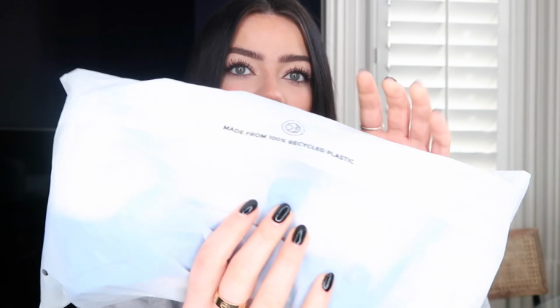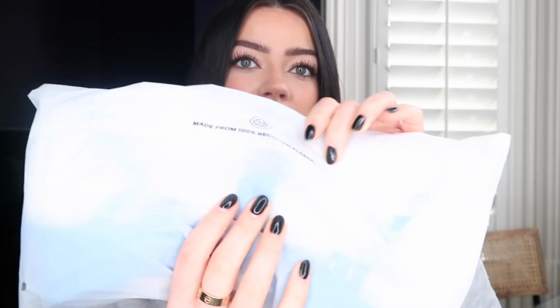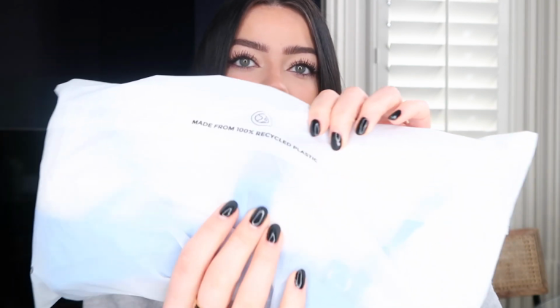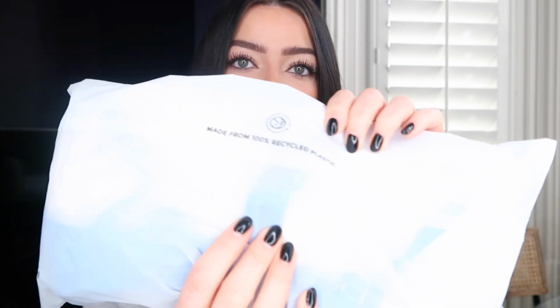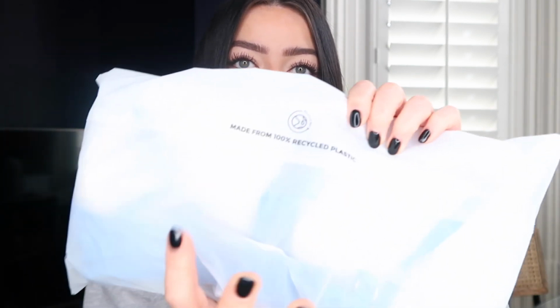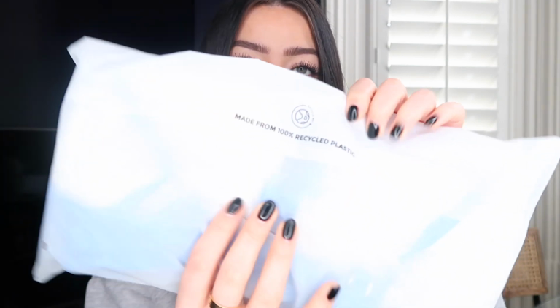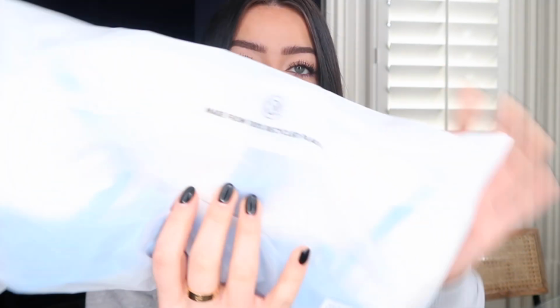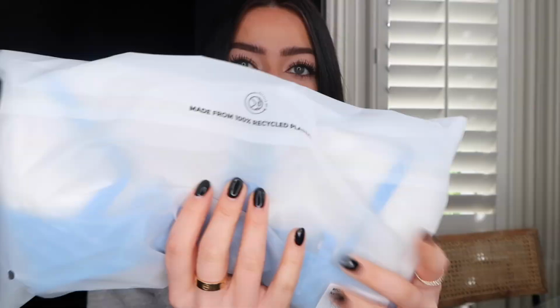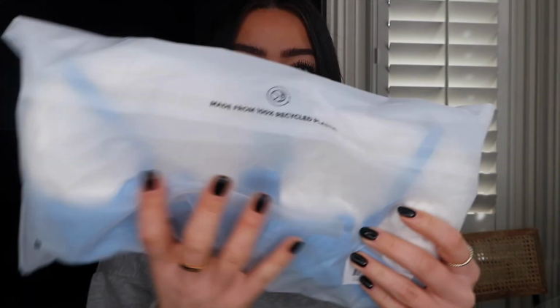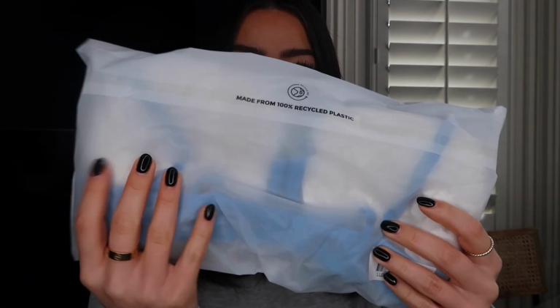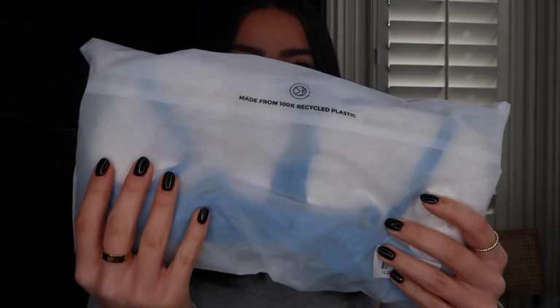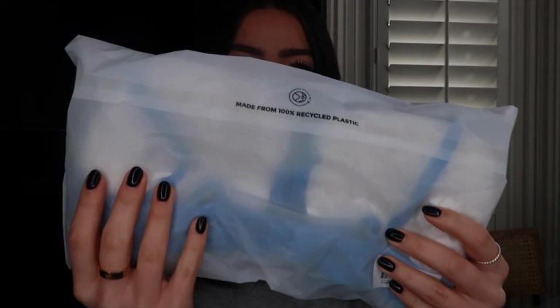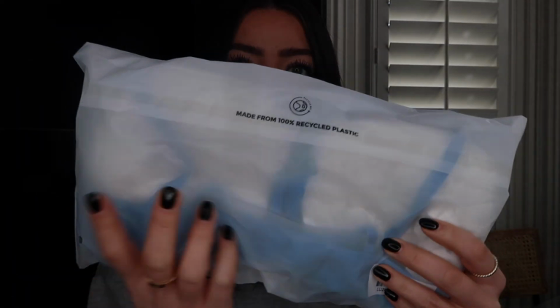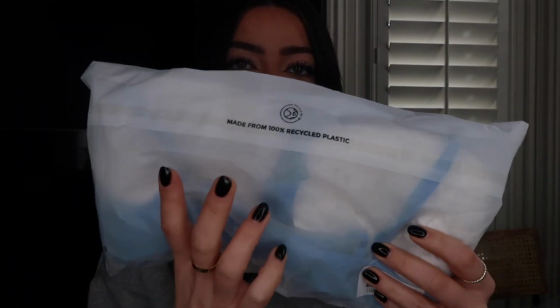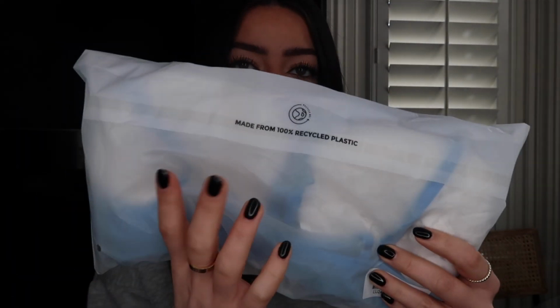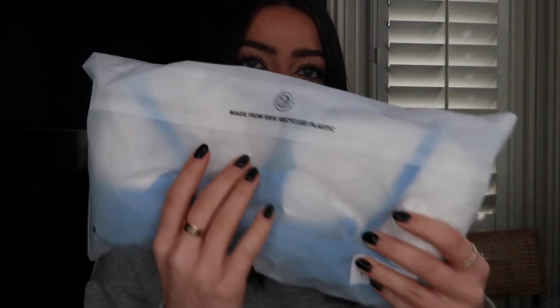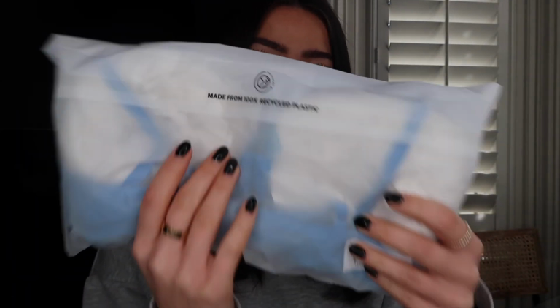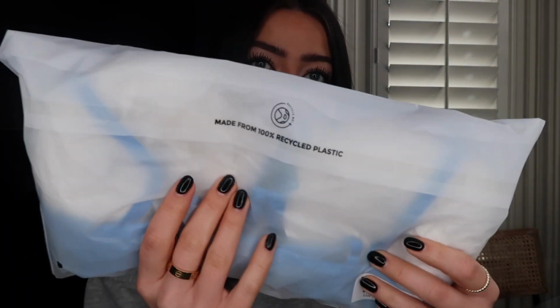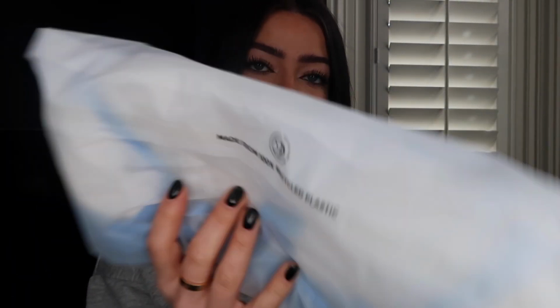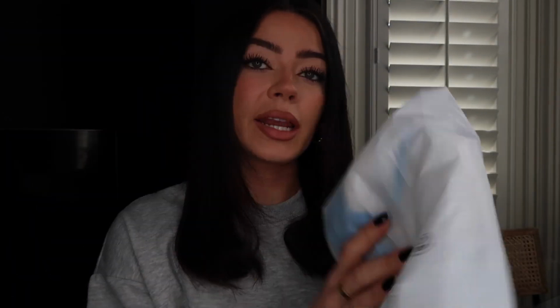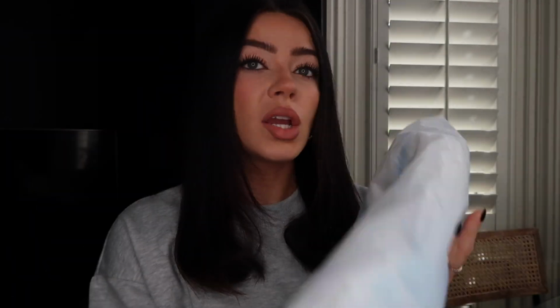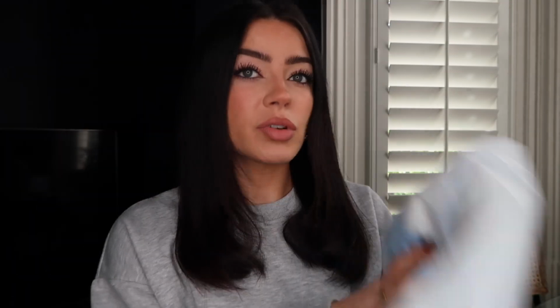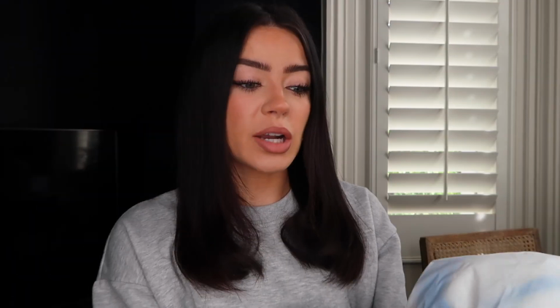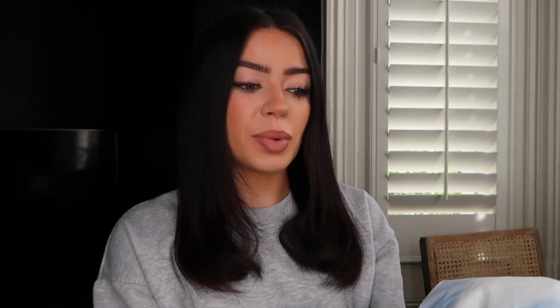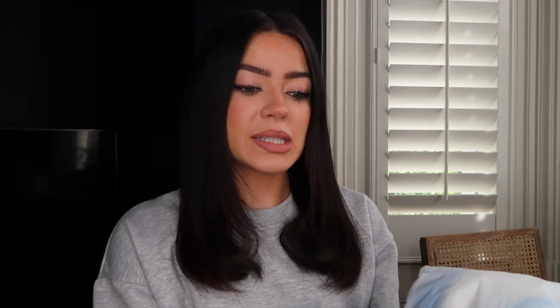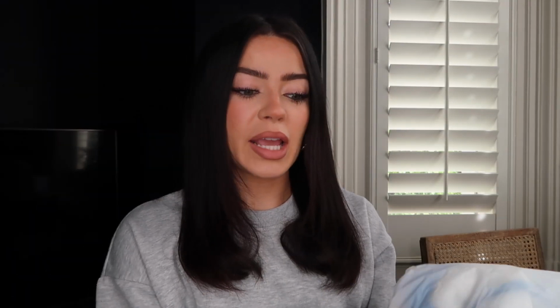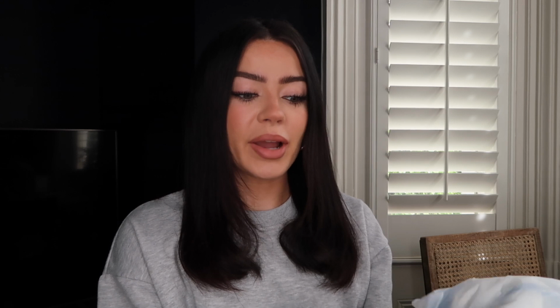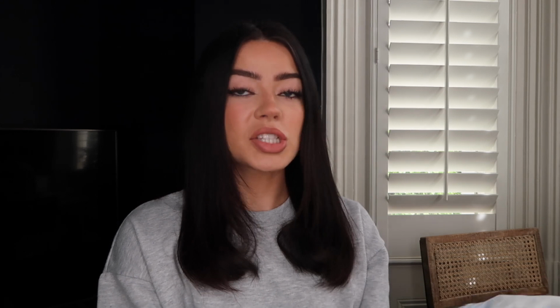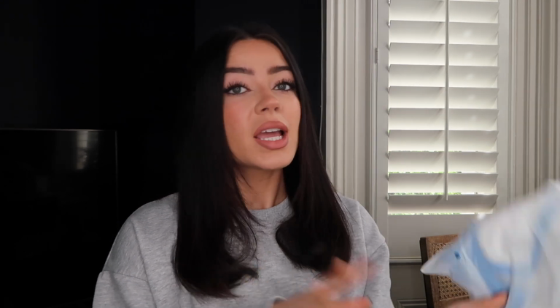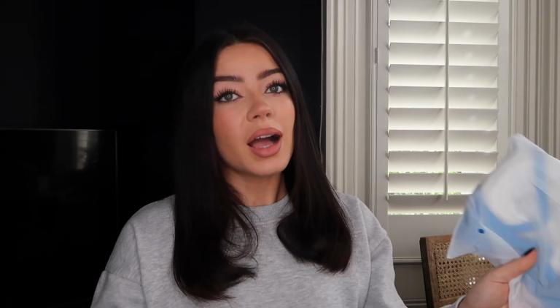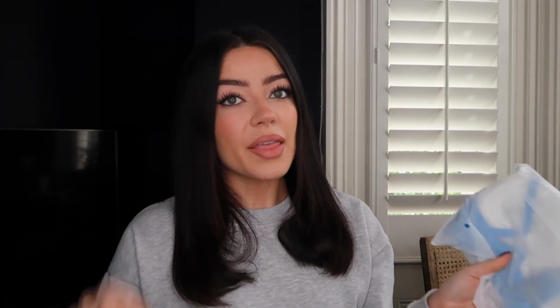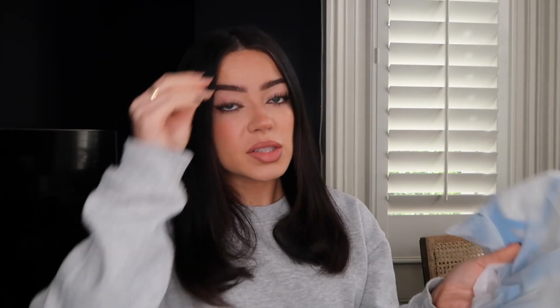Also worth noting - their plastic packaging is made from 100% recycled plastic, which I think is great.